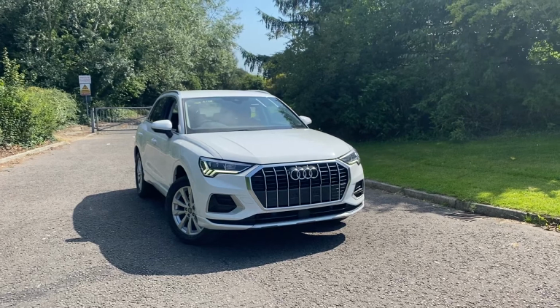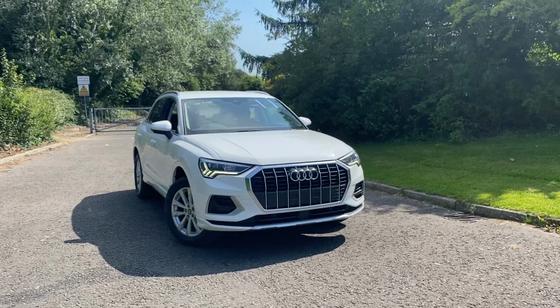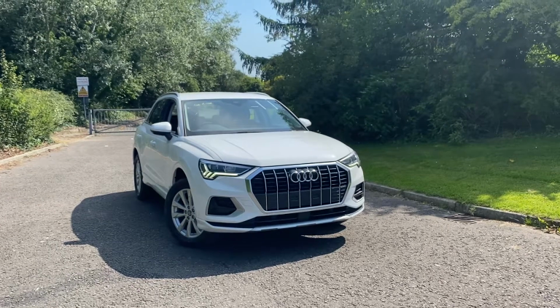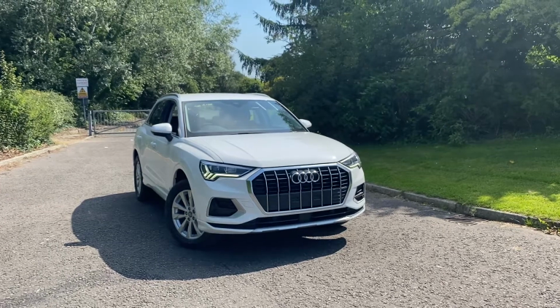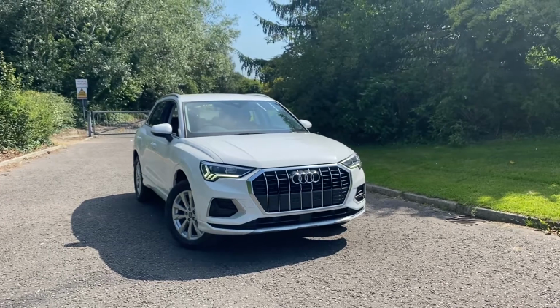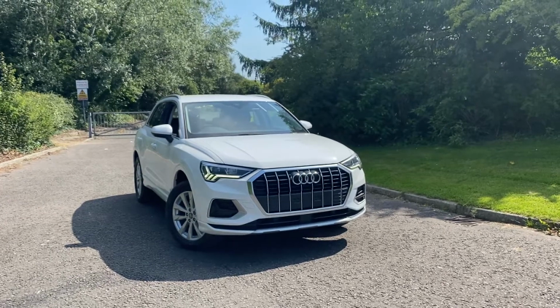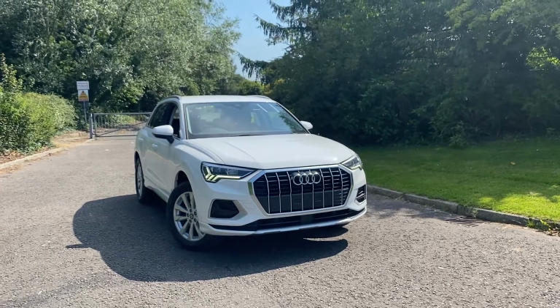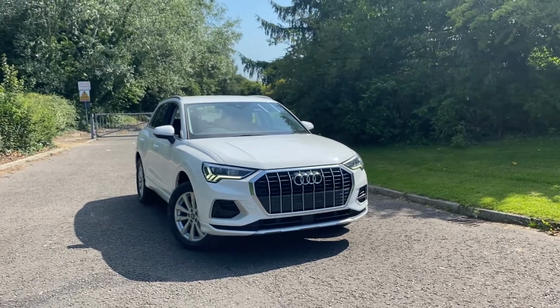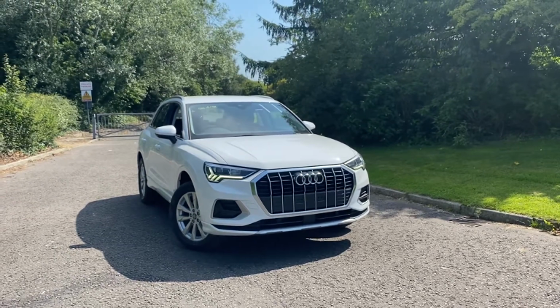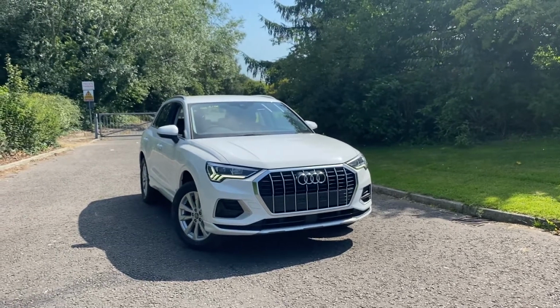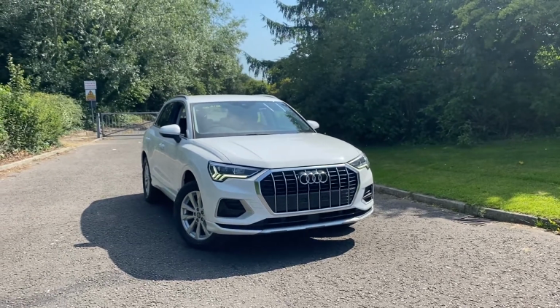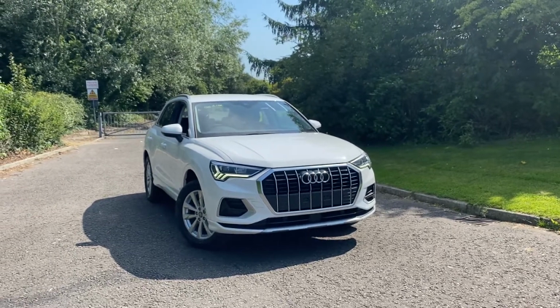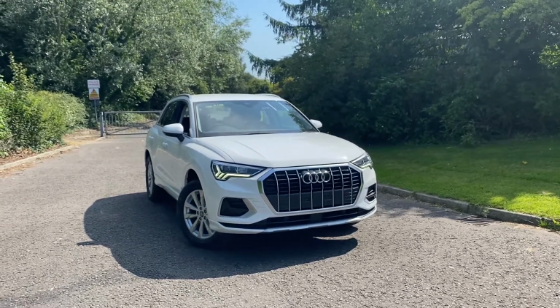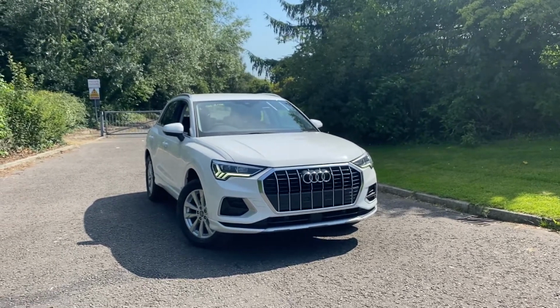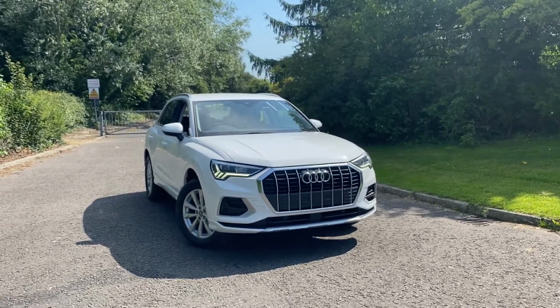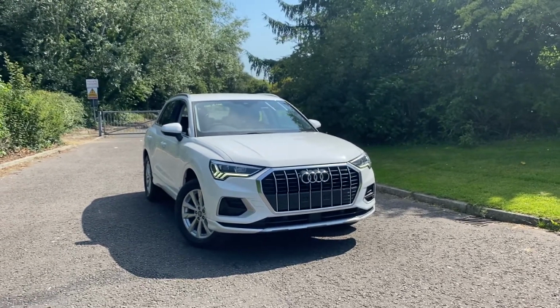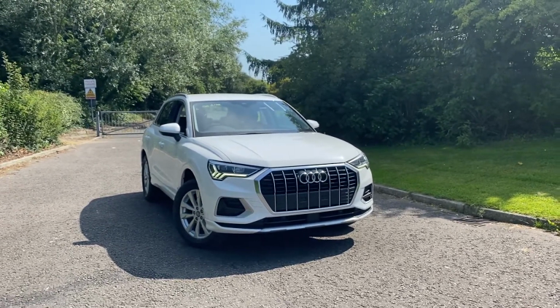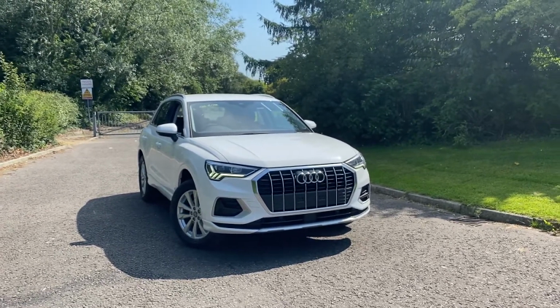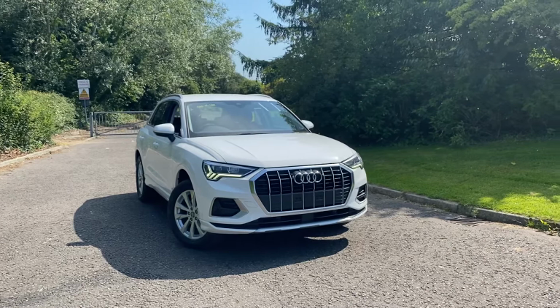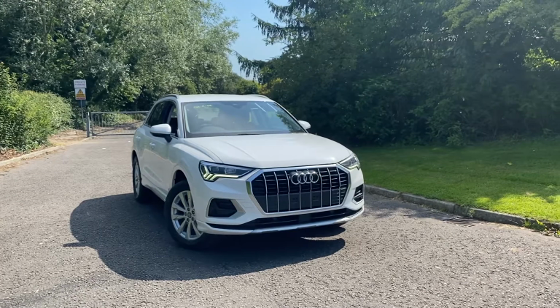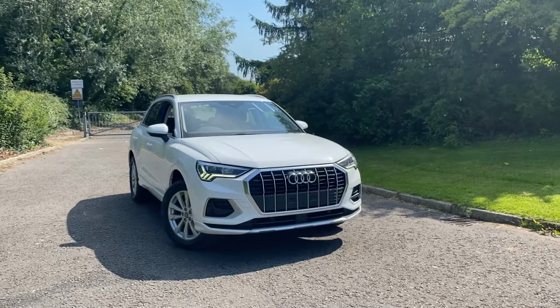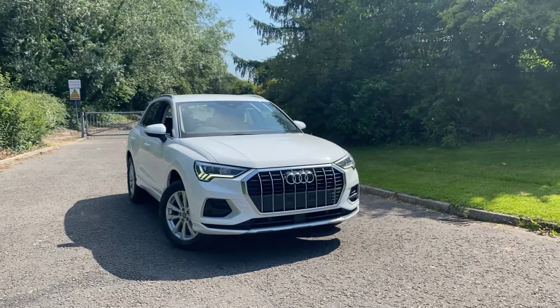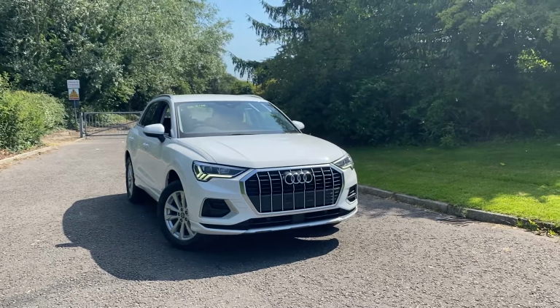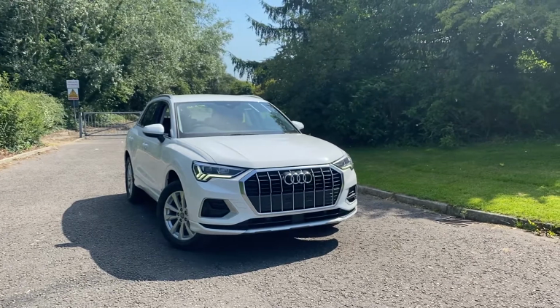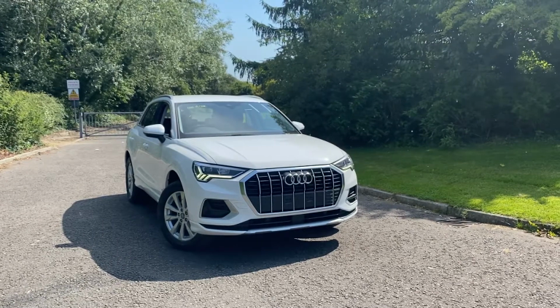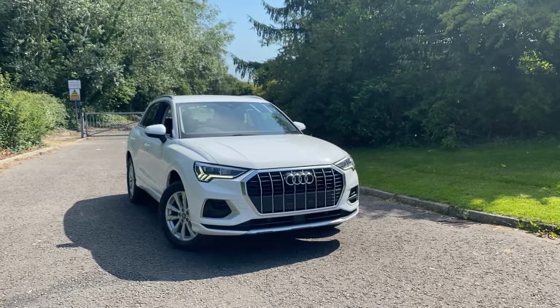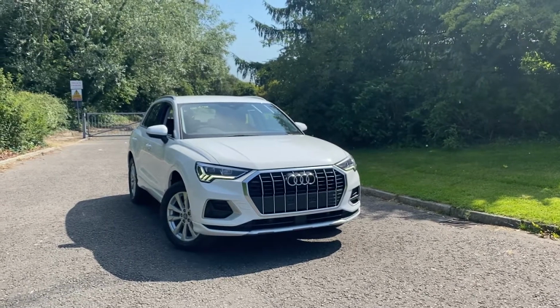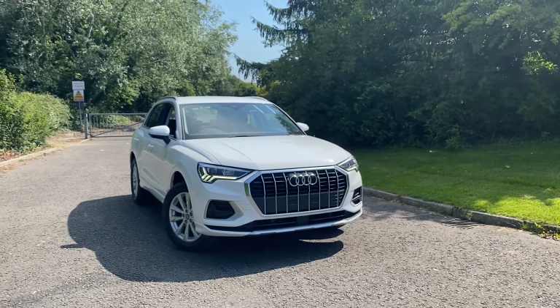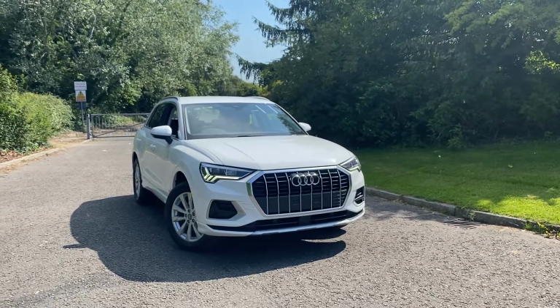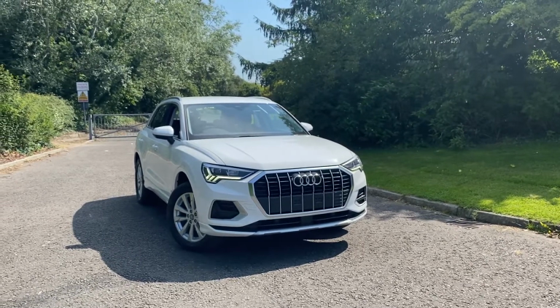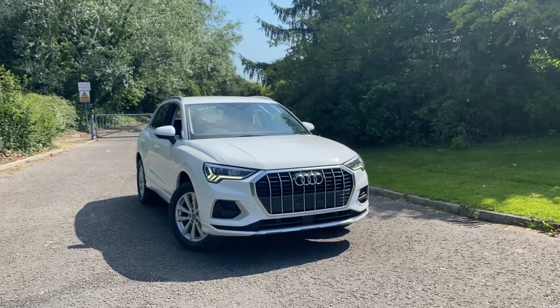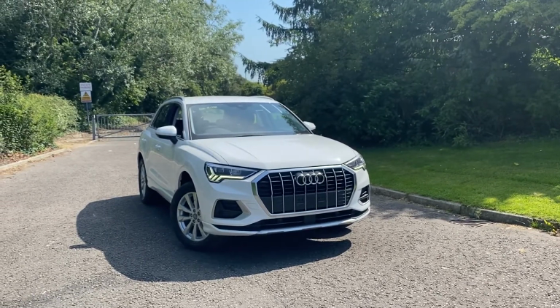Hi there, welcome to Preston Audi. Today I'm going to be taking you around this brand new Audi Q3 Sport, finished in Ibis White Solid Paint.